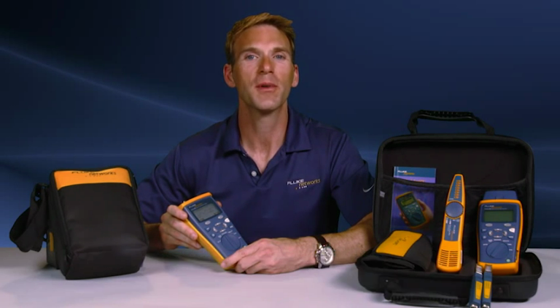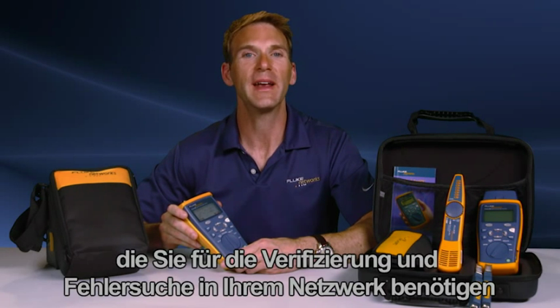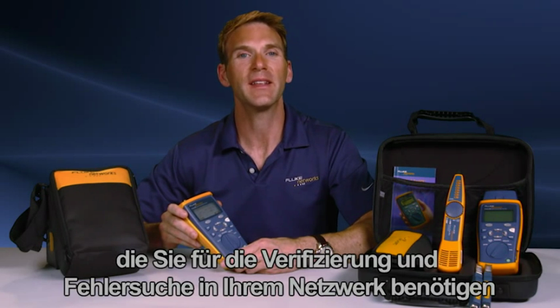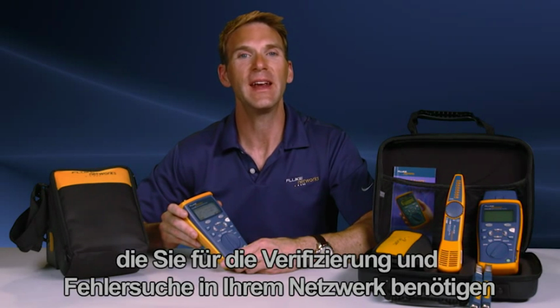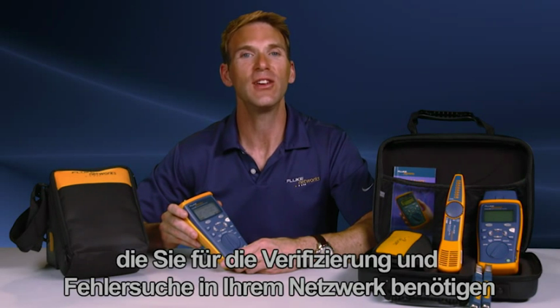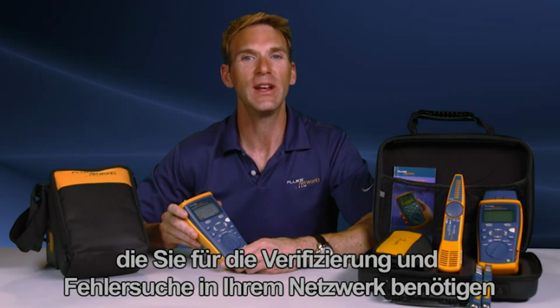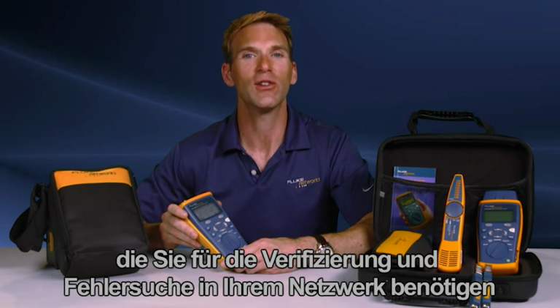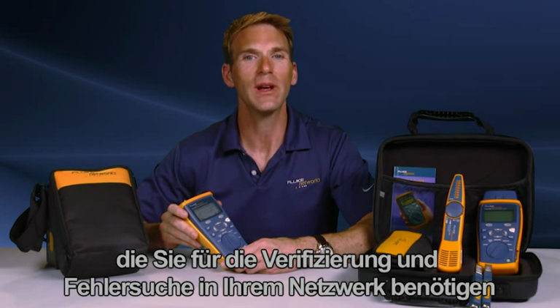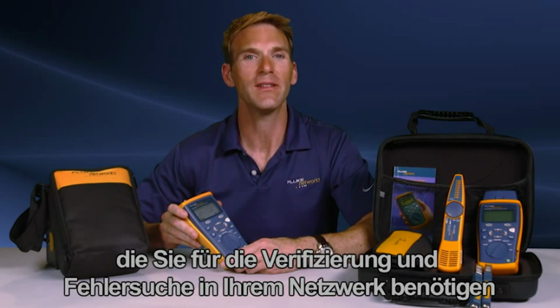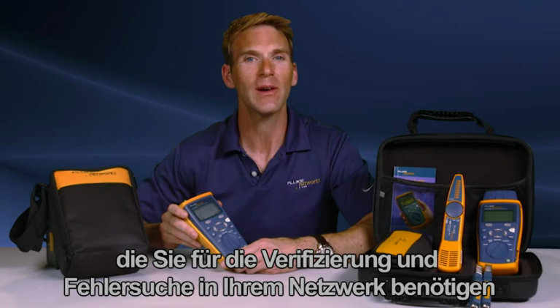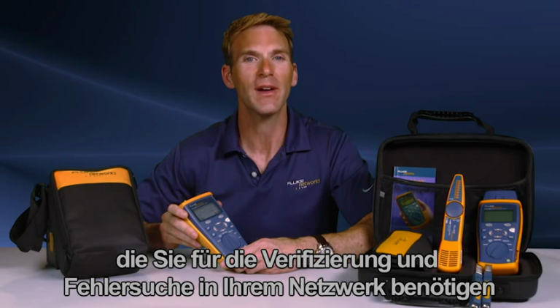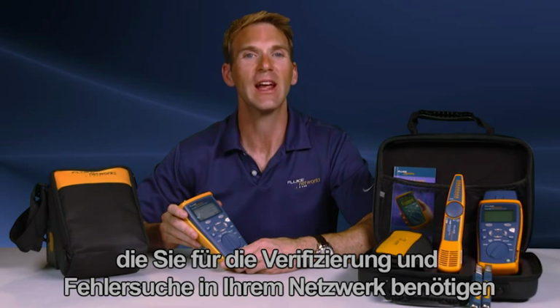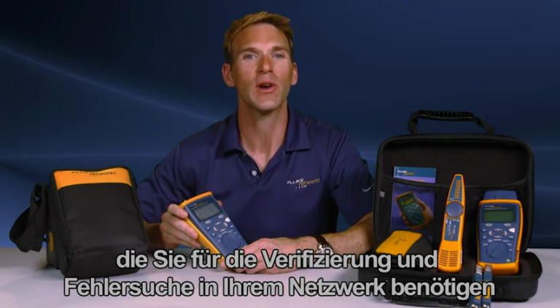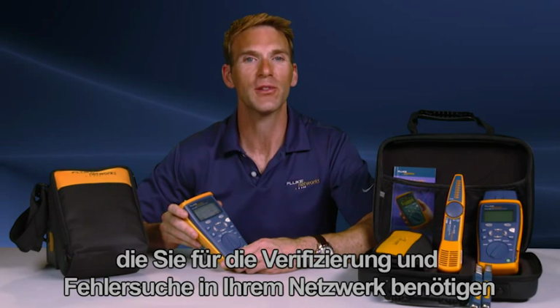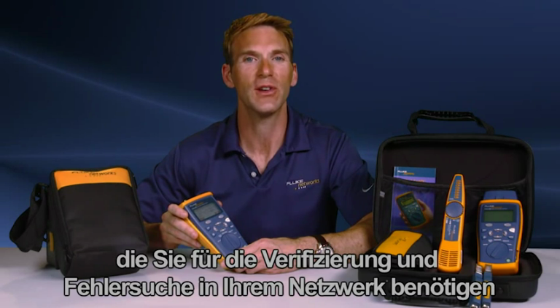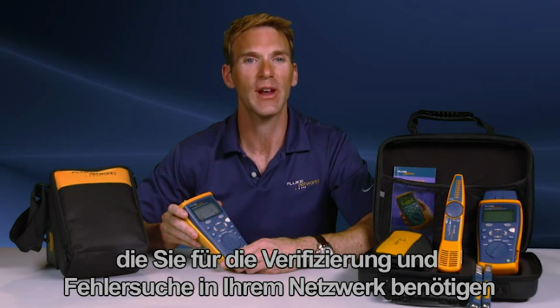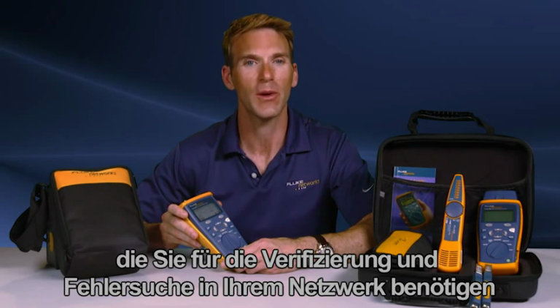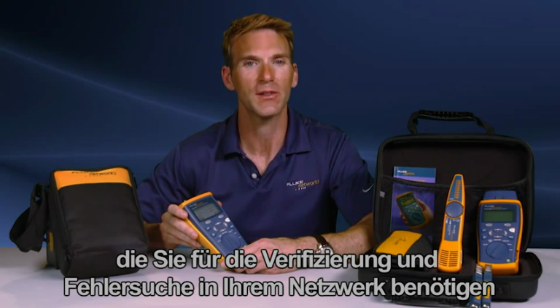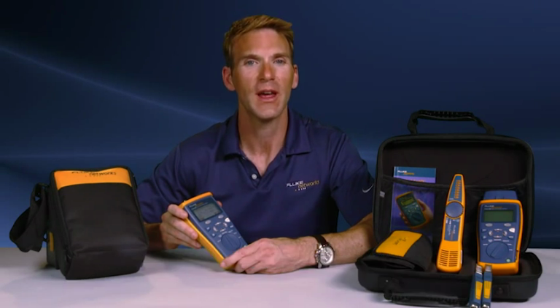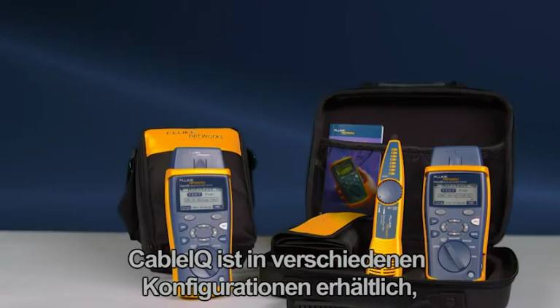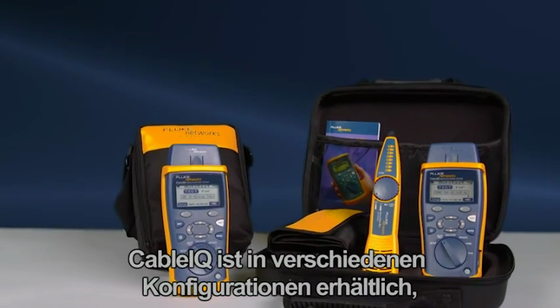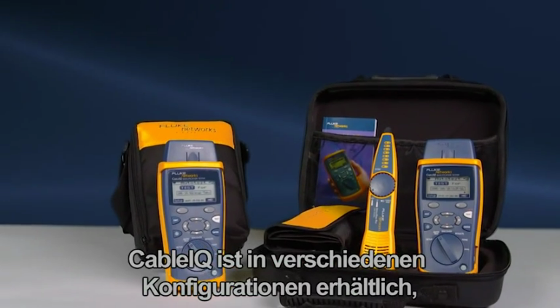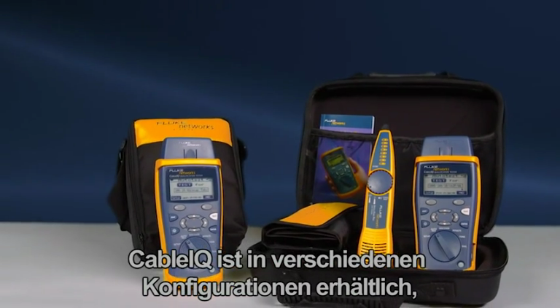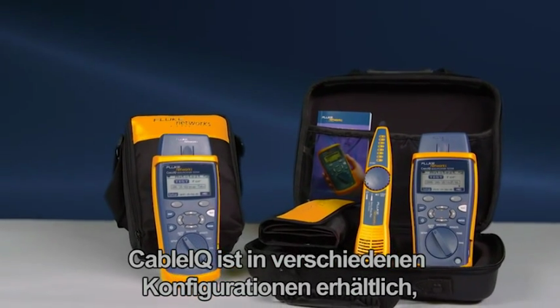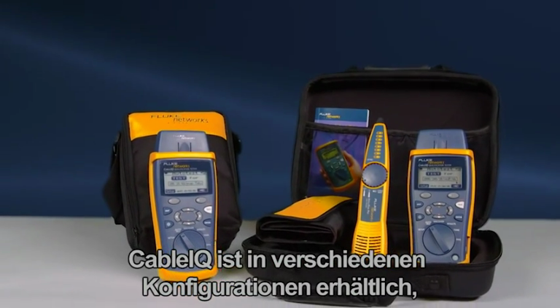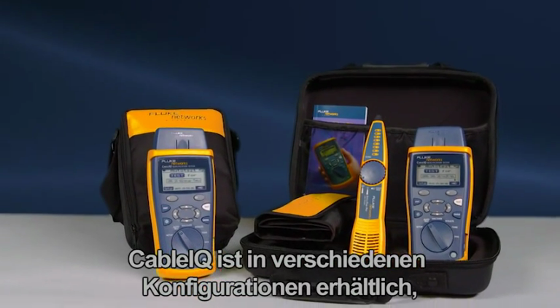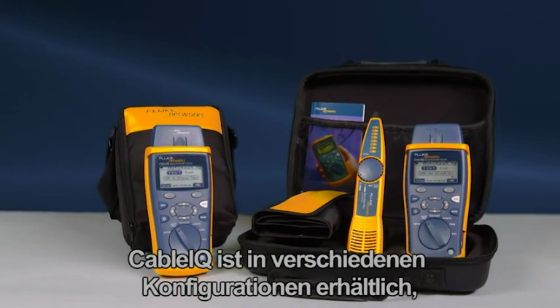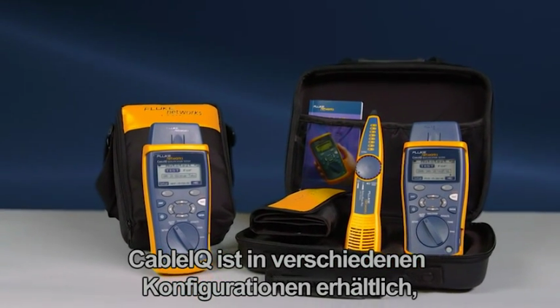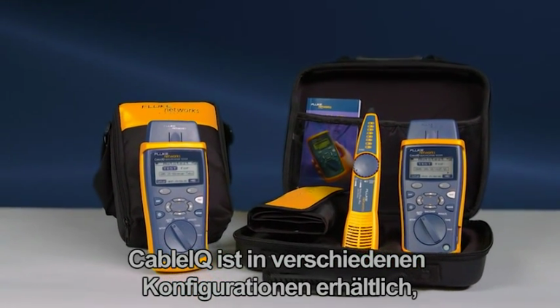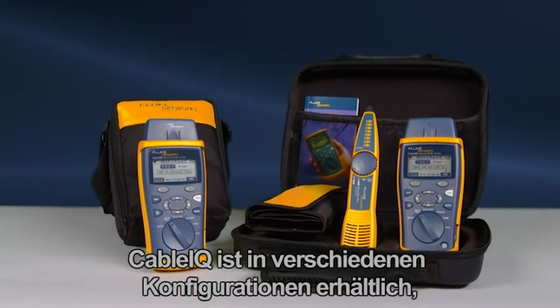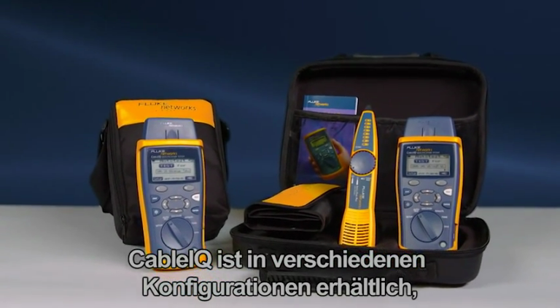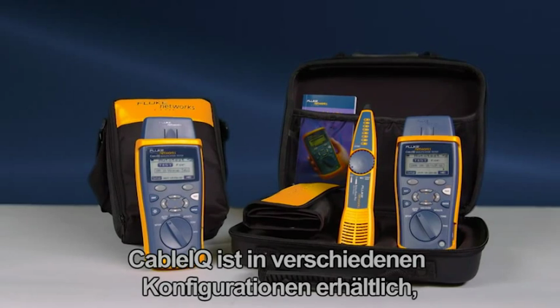The Cable IQ is a must-have and an essential work tool, providing the data you need to quickly verify and troubleshoot your networks. The Cable IQ is available in multiple configurations.